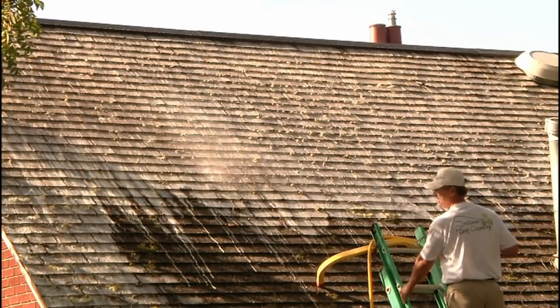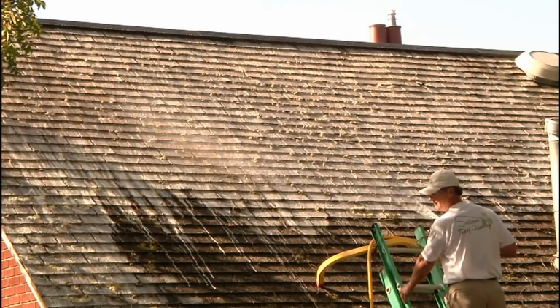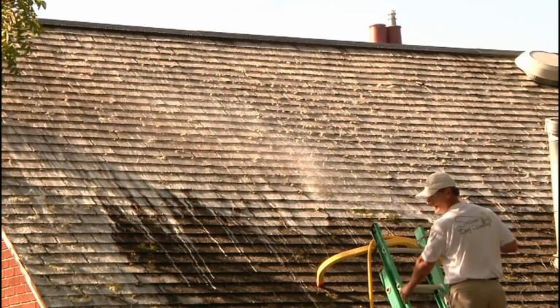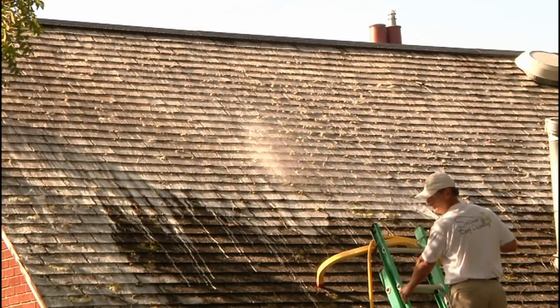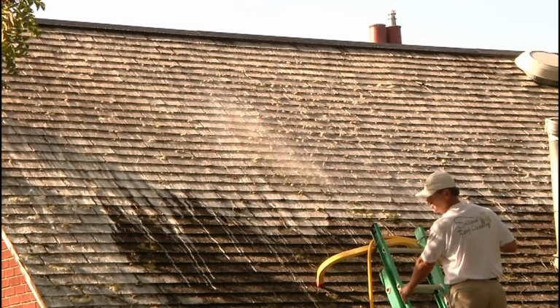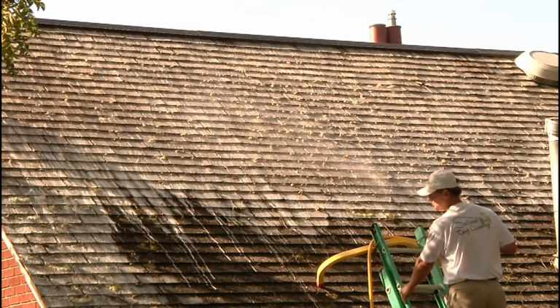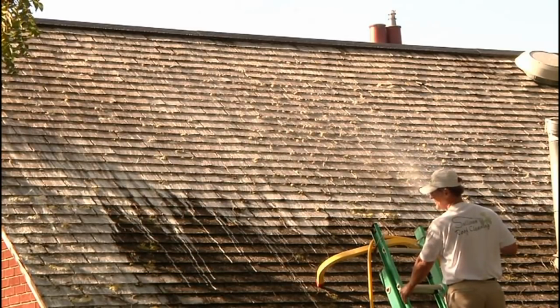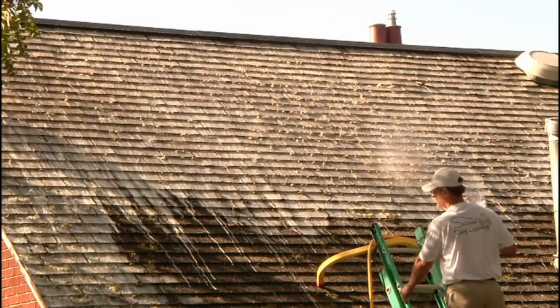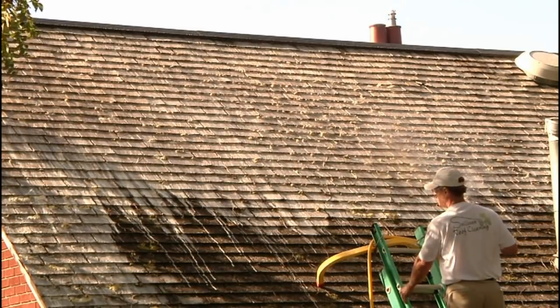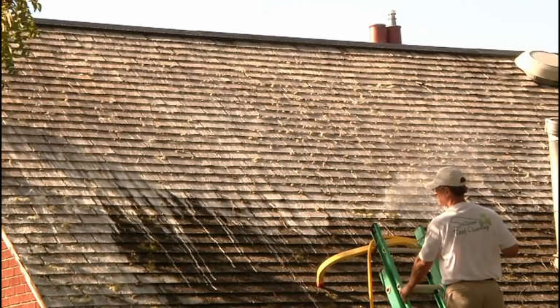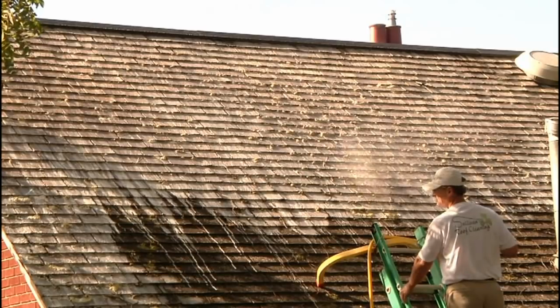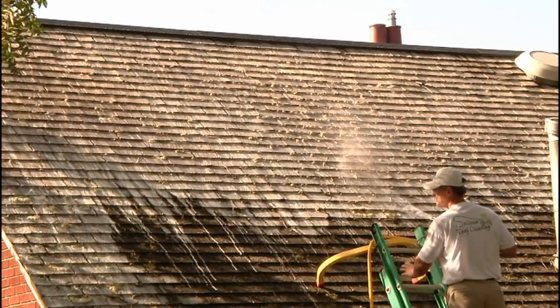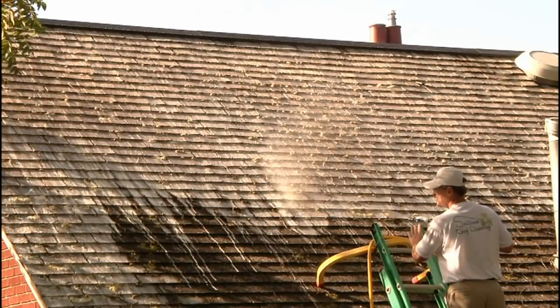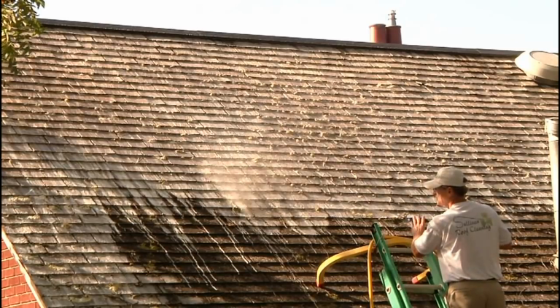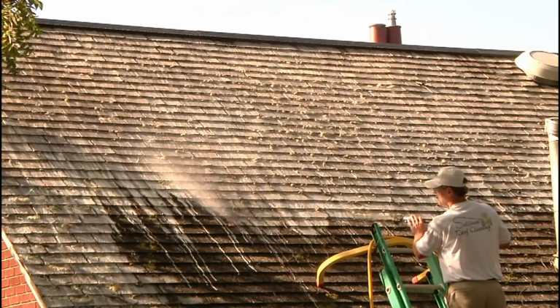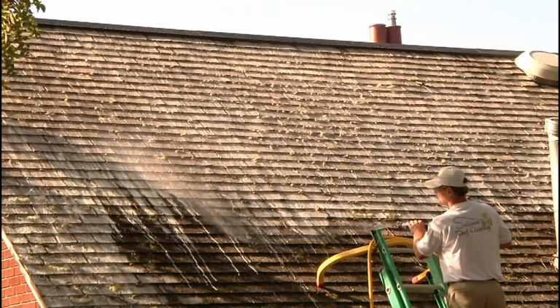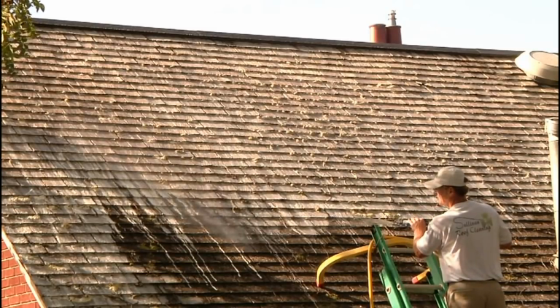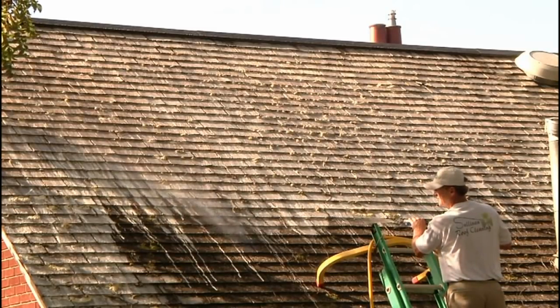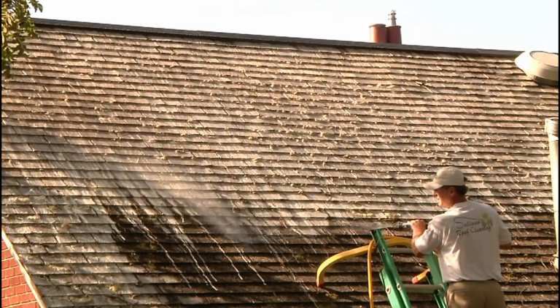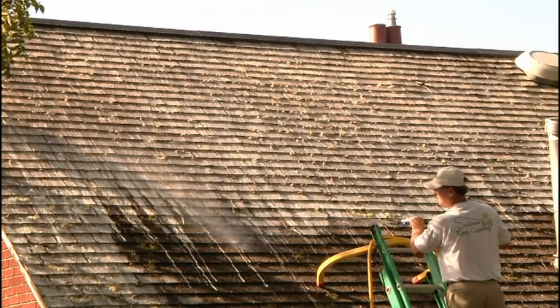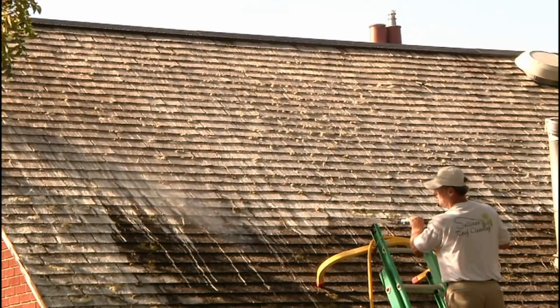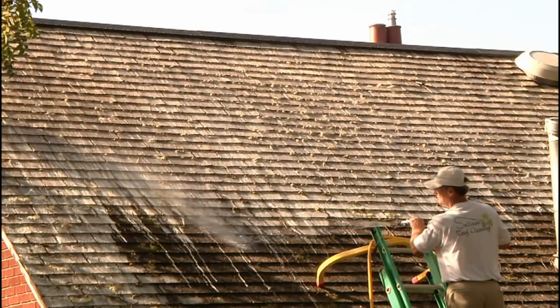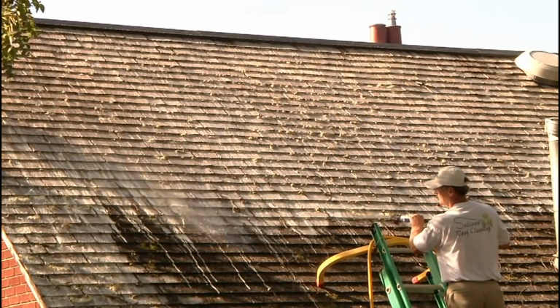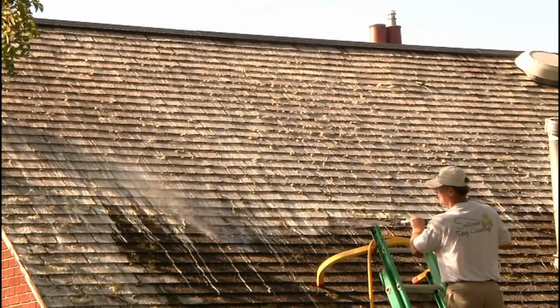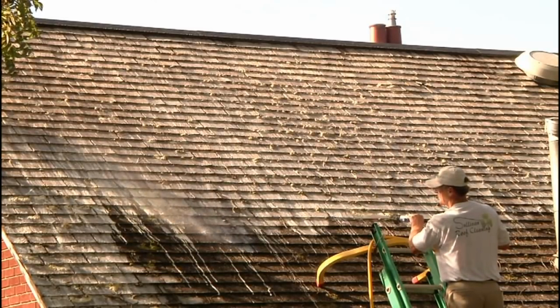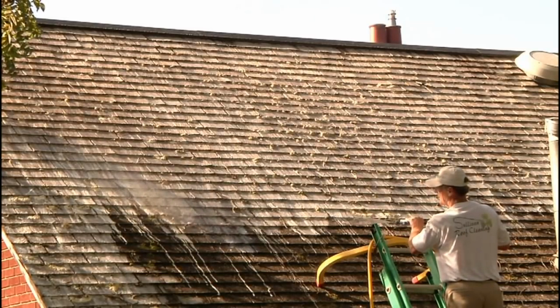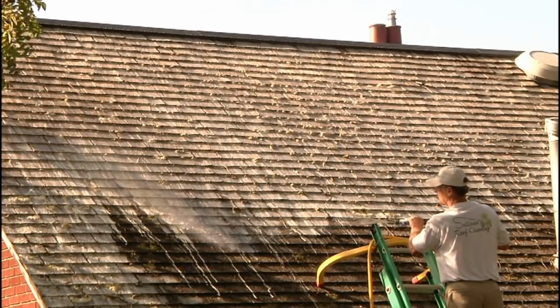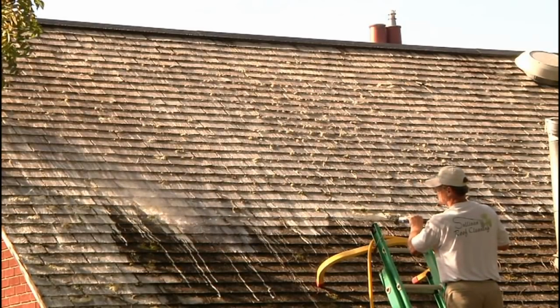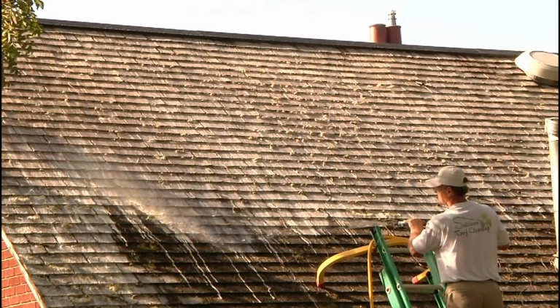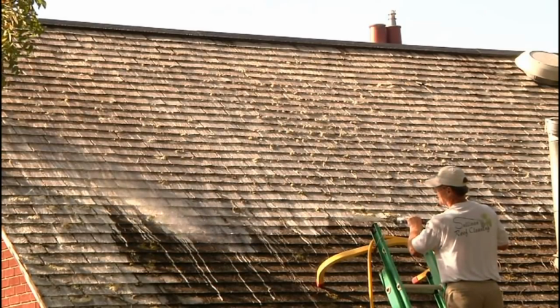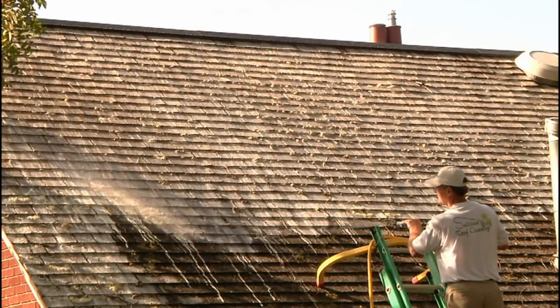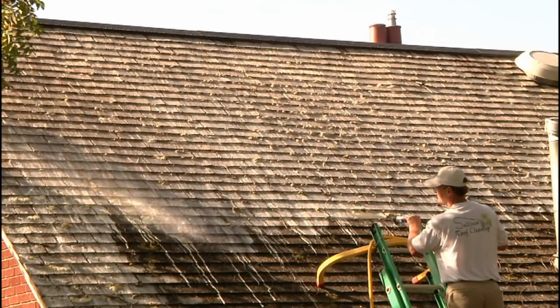Never ever use pressure on a single cedar shake roof or any kind of wood roof.